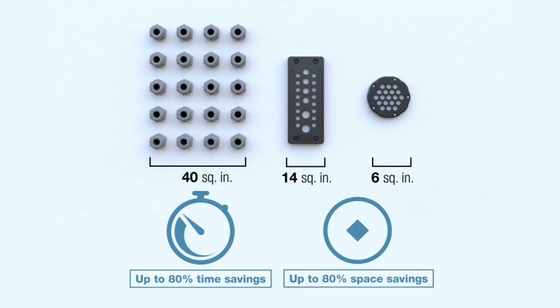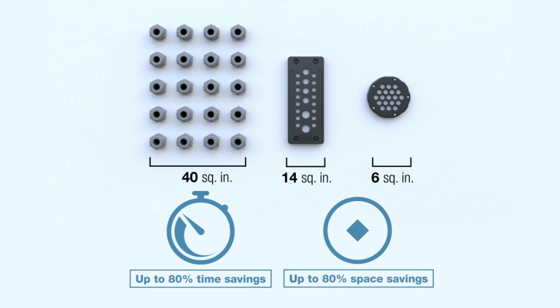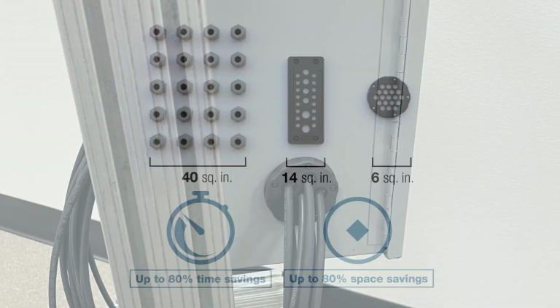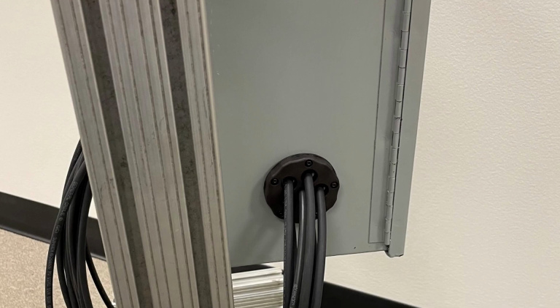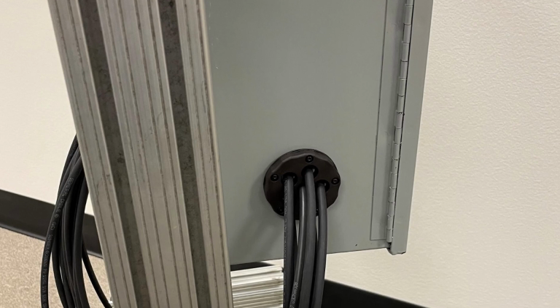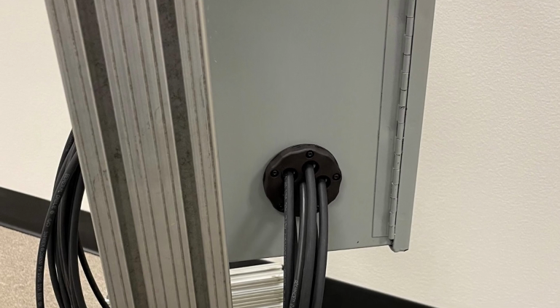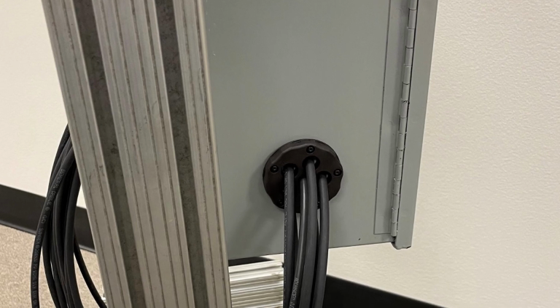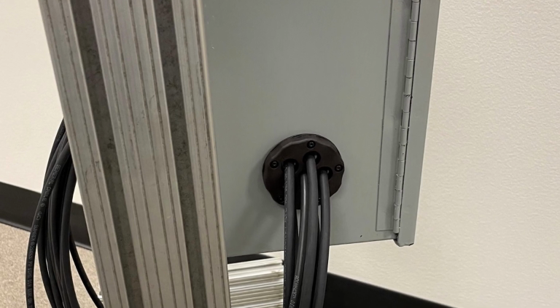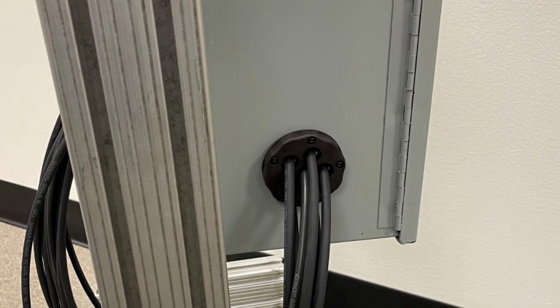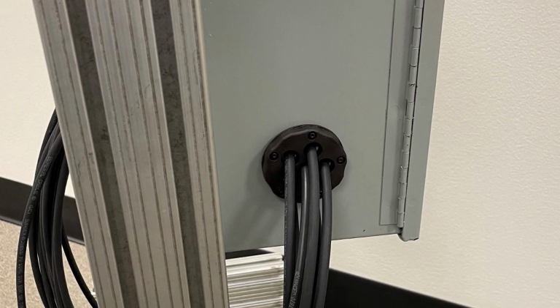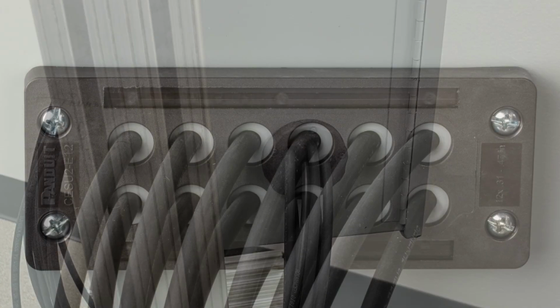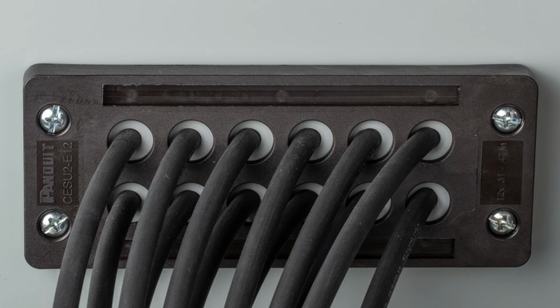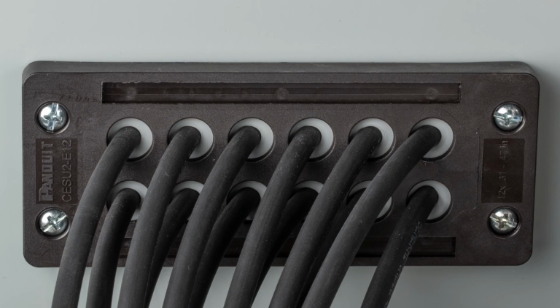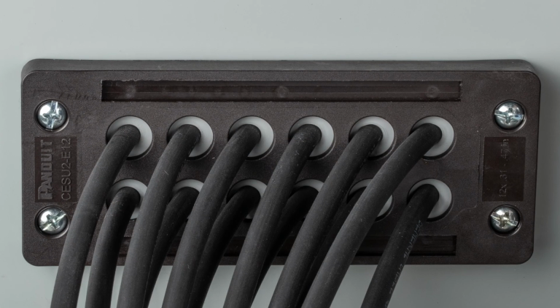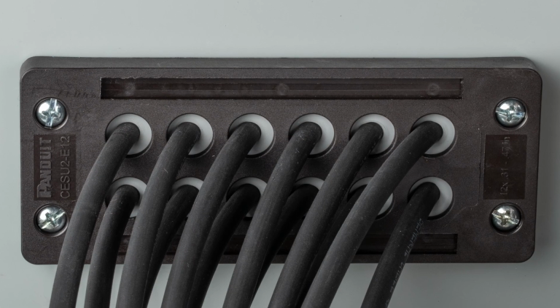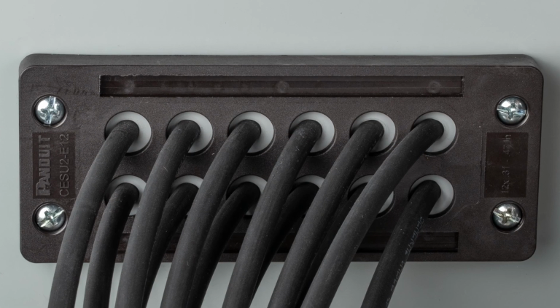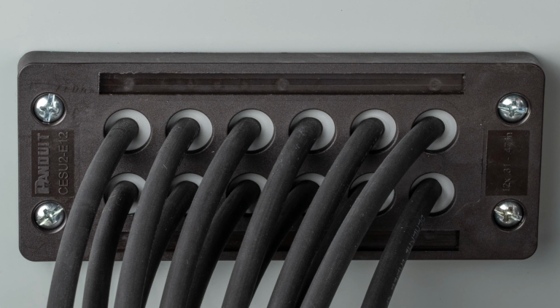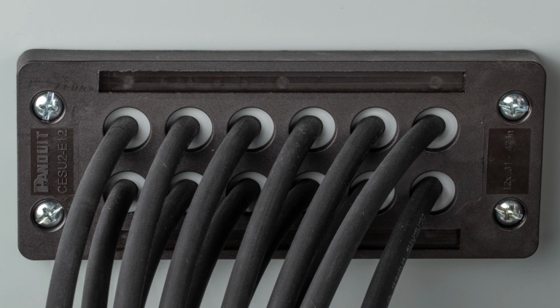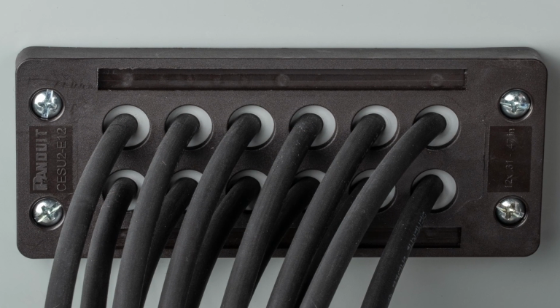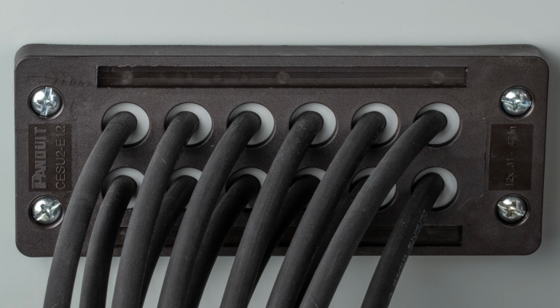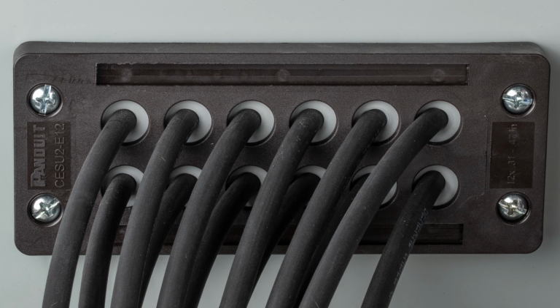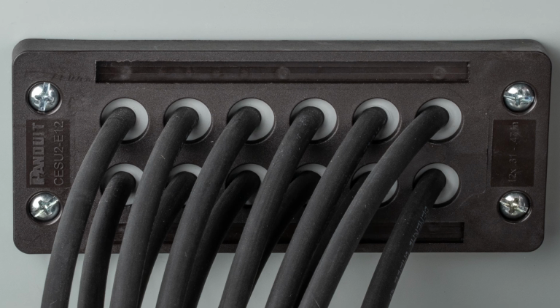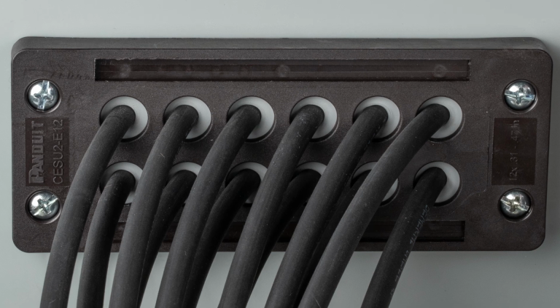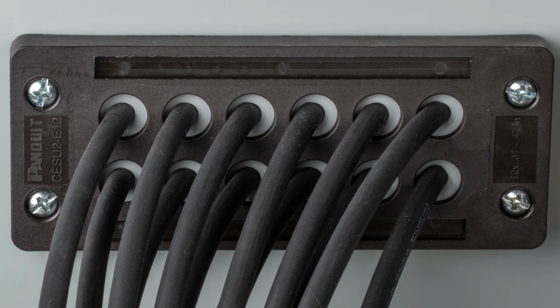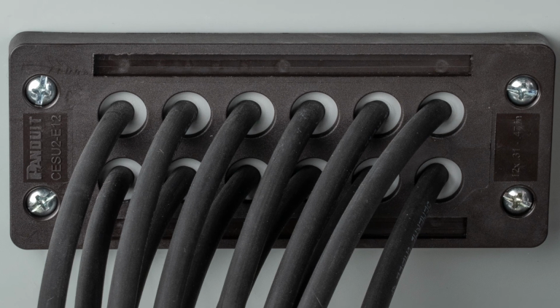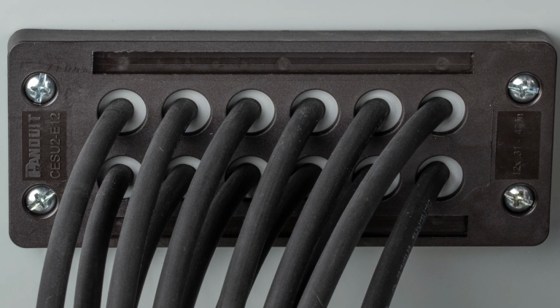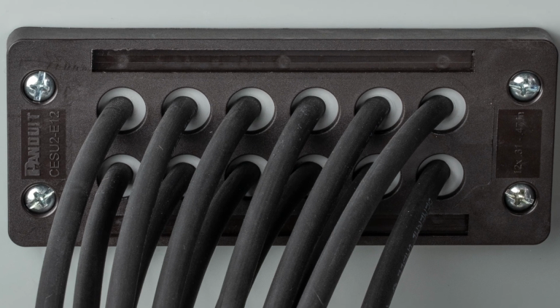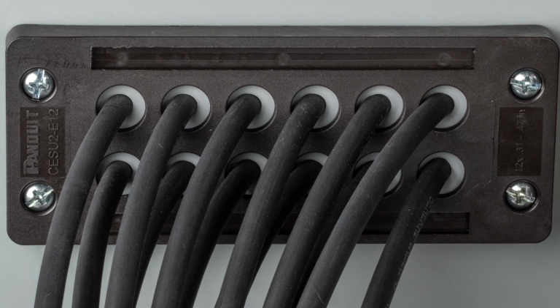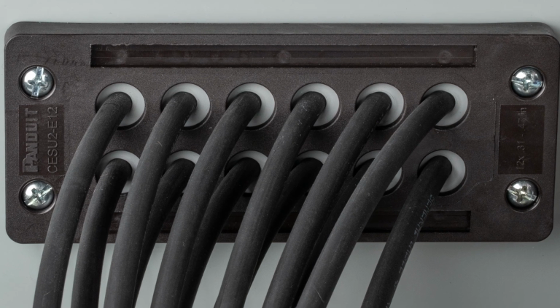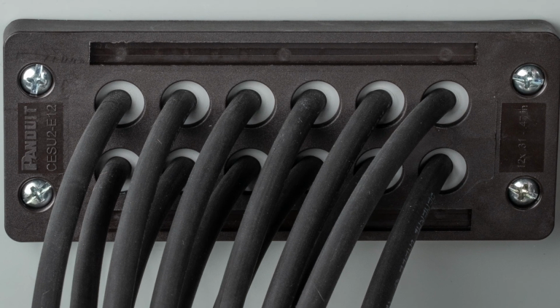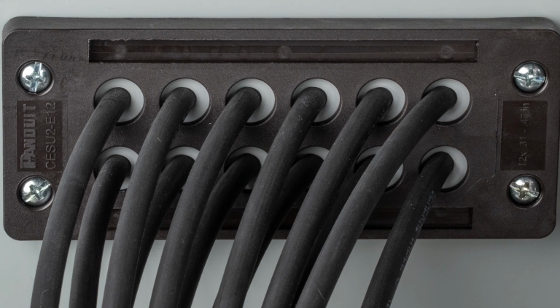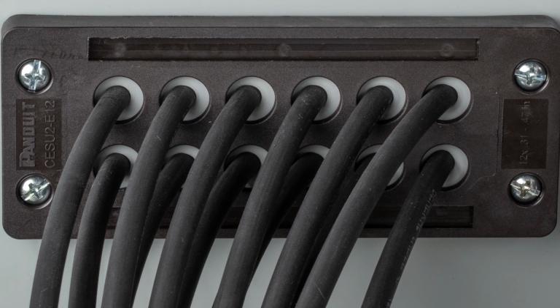The cable entry system can provide extra hole locations in the same design for future cabling, moves, adds, and changes.